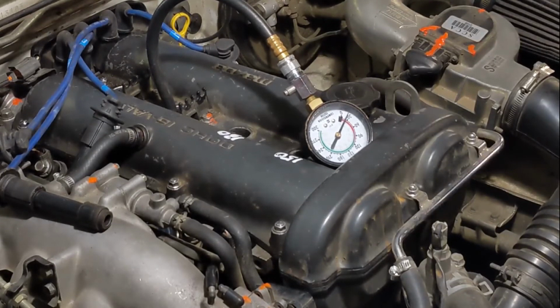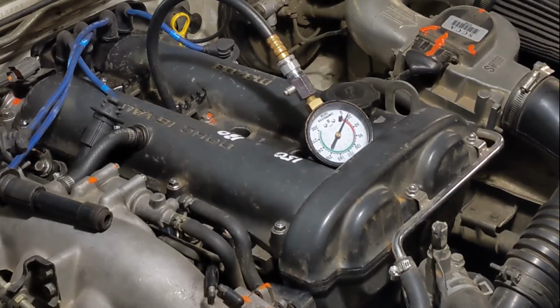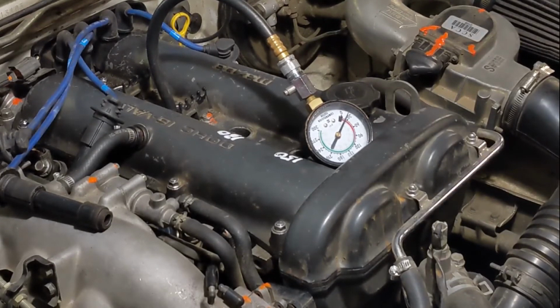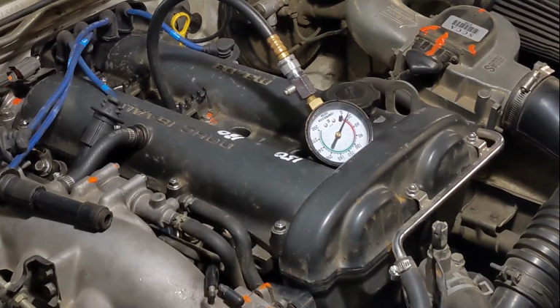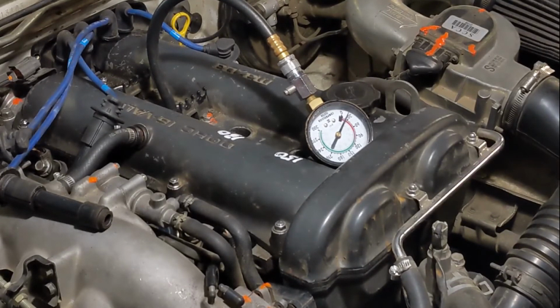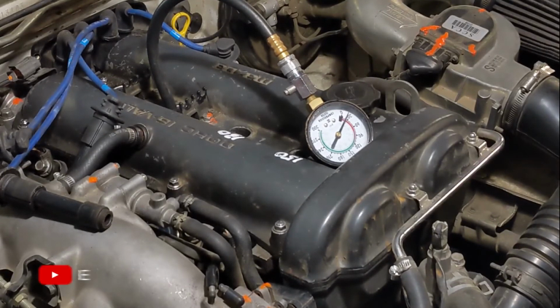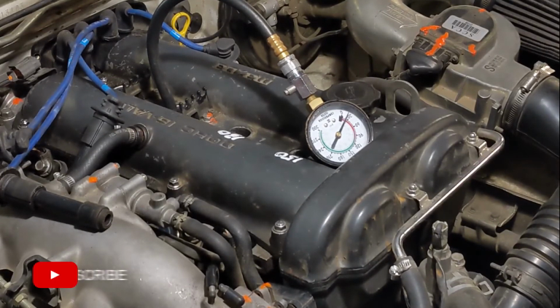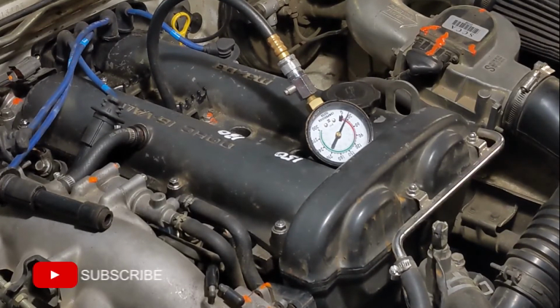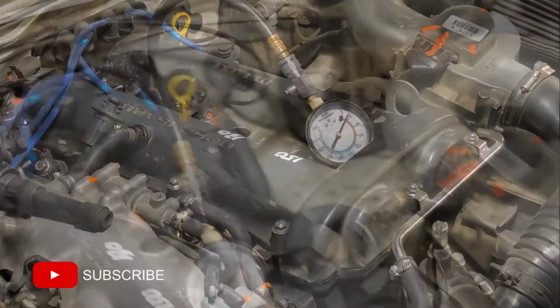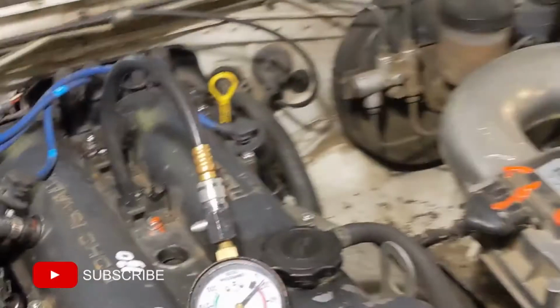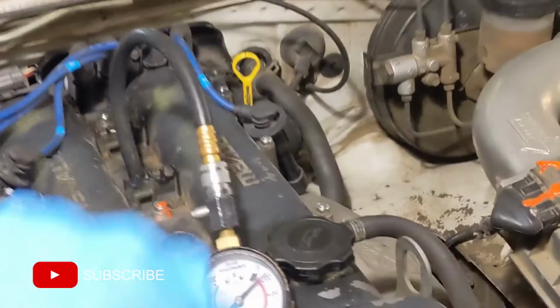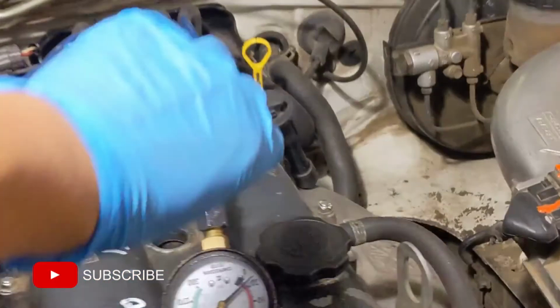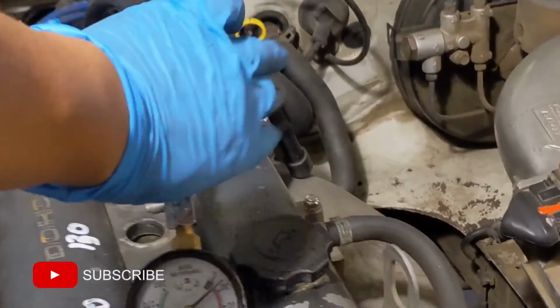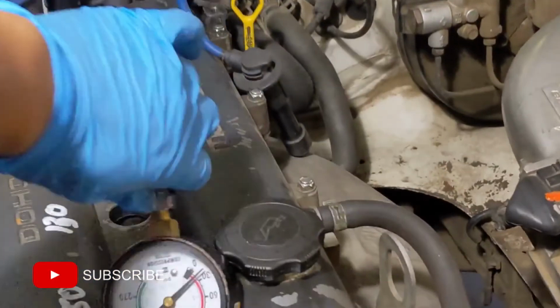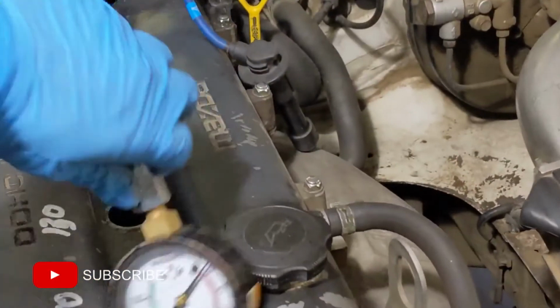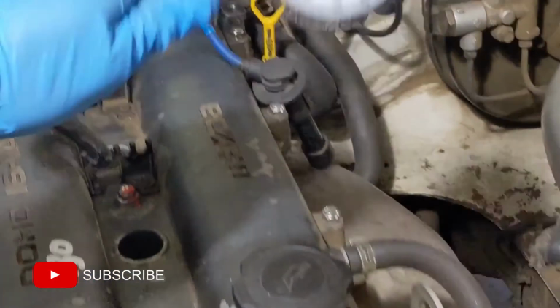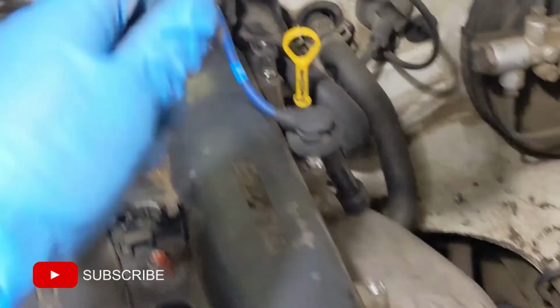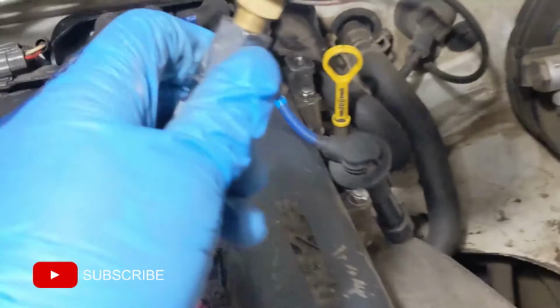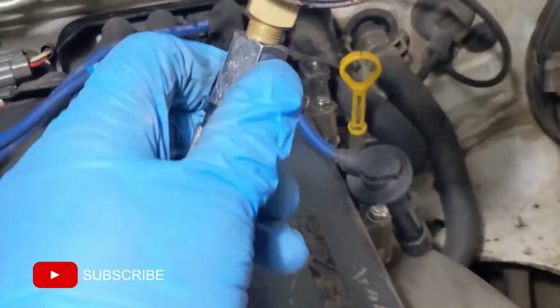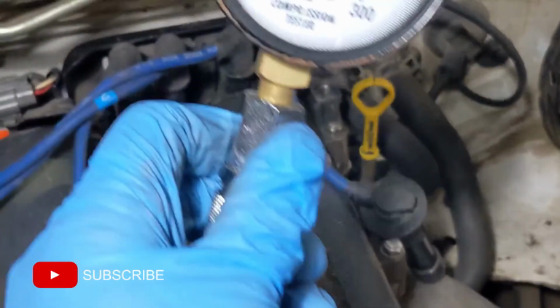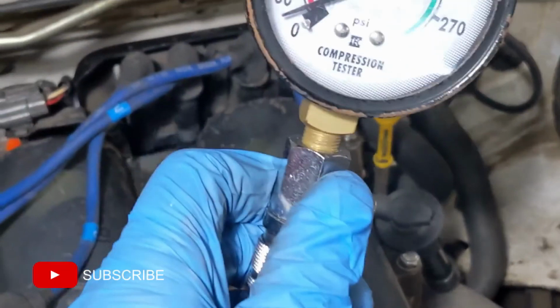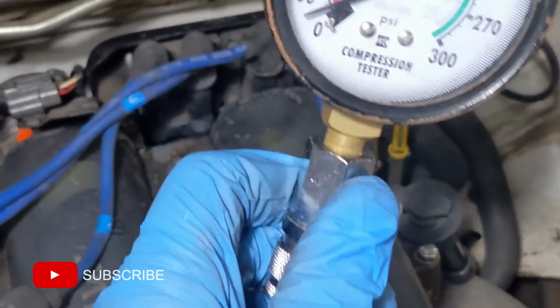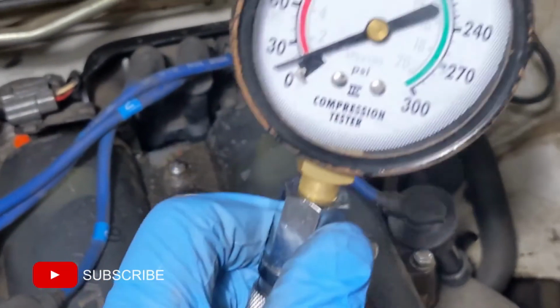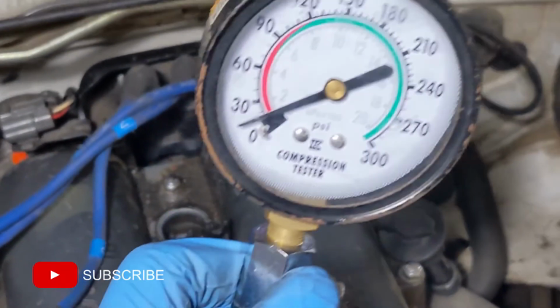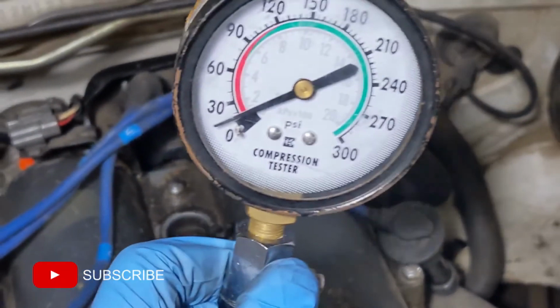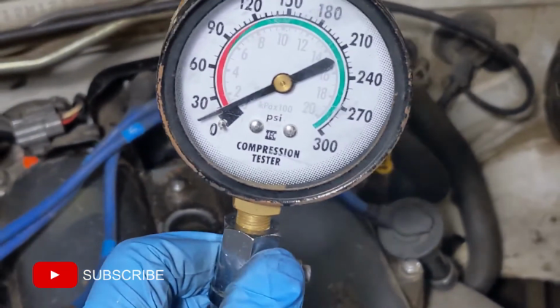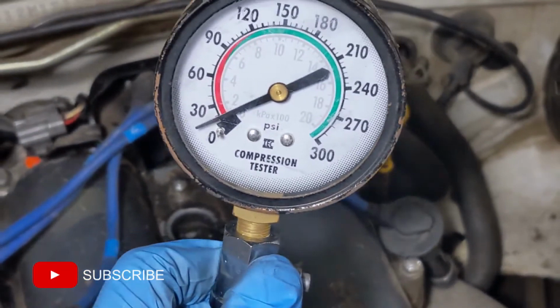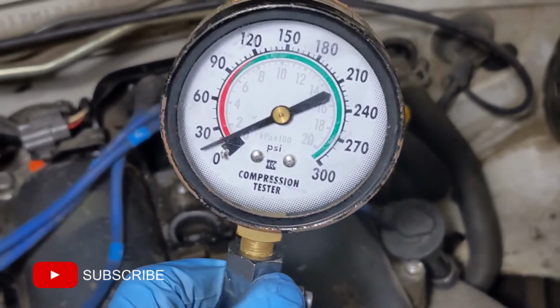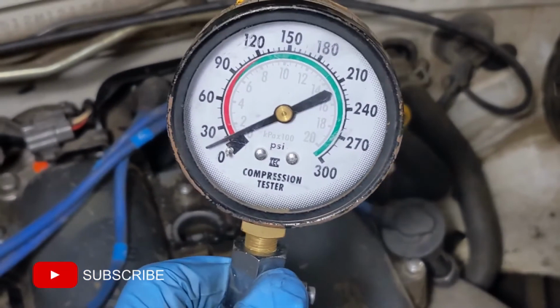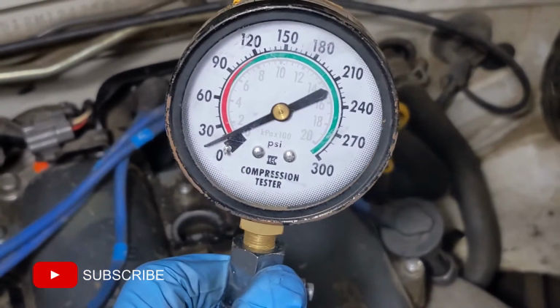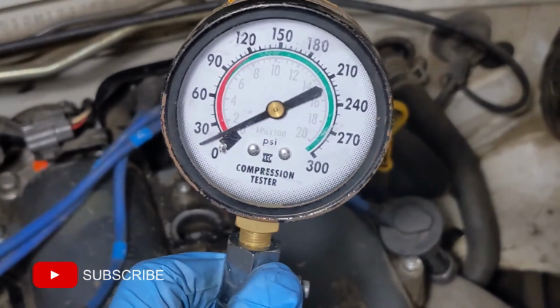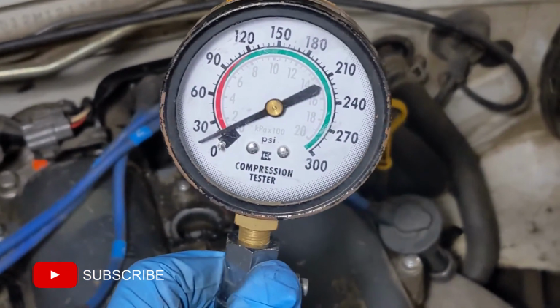I'm going to finish up the fourth cylinder — like and subscribe to be notified when I do the leak down test.